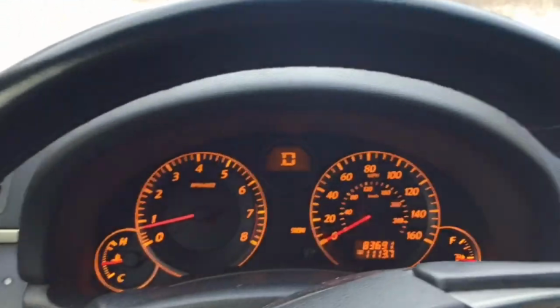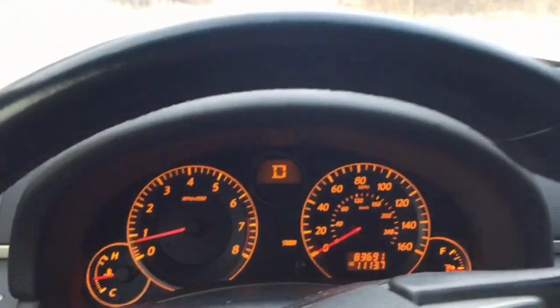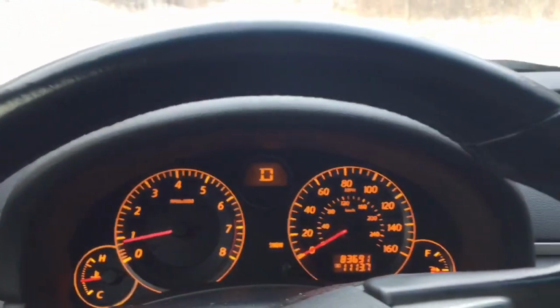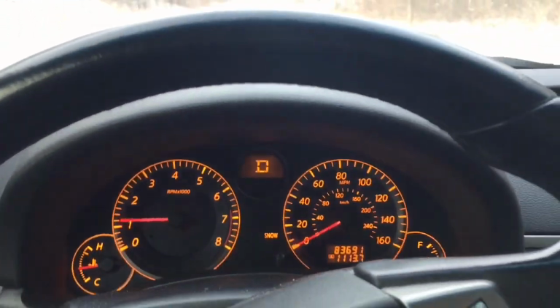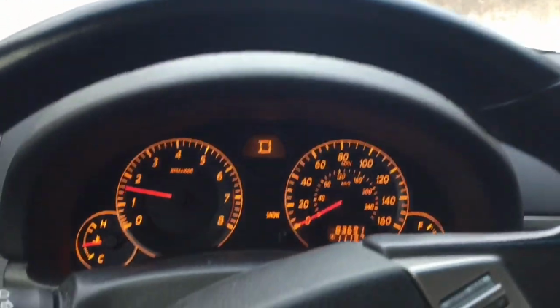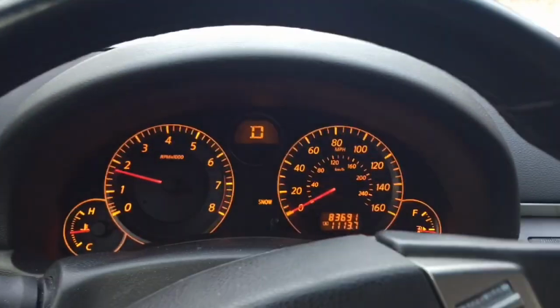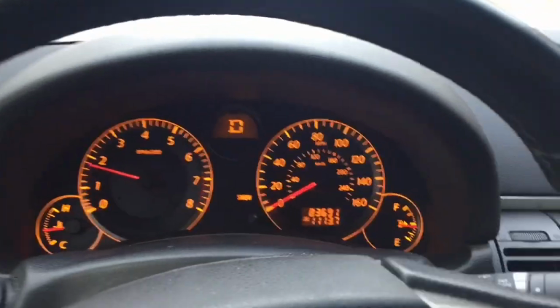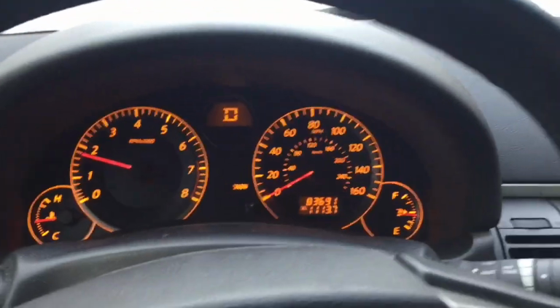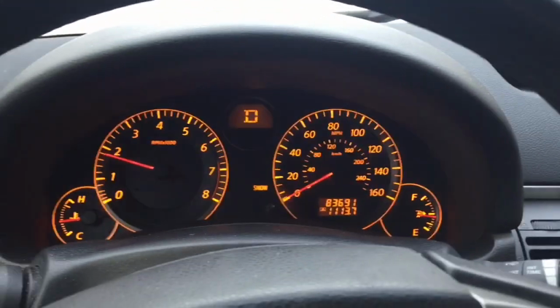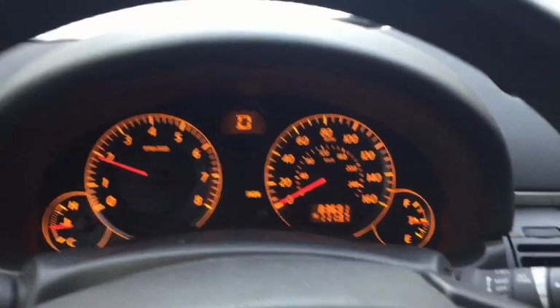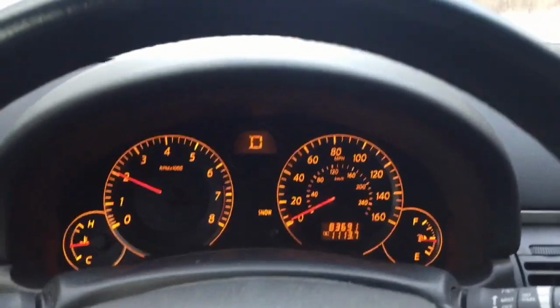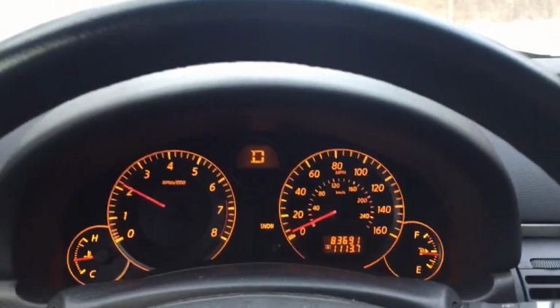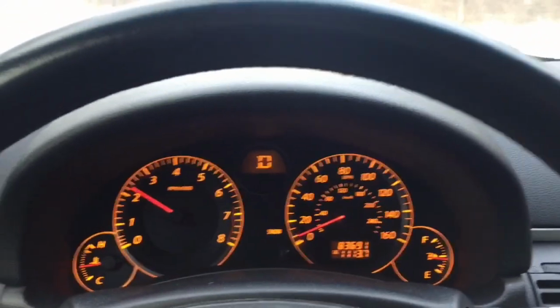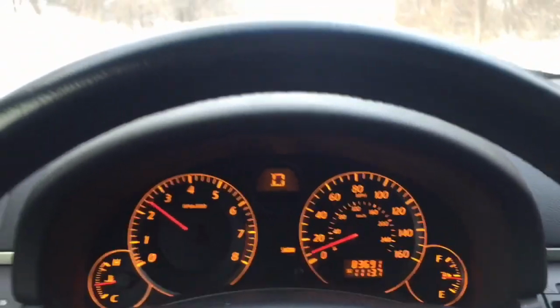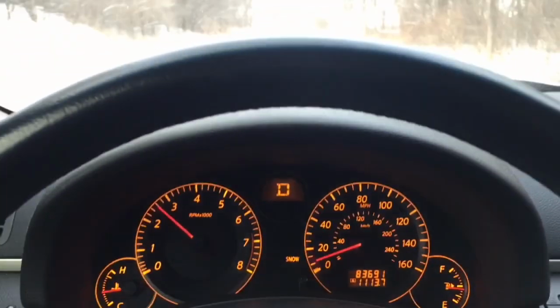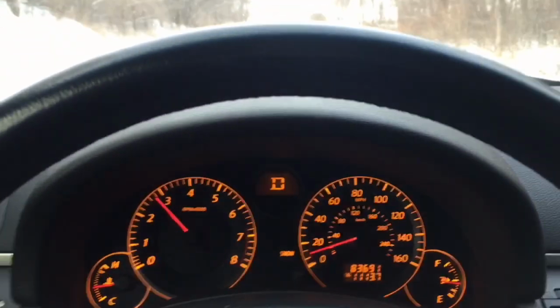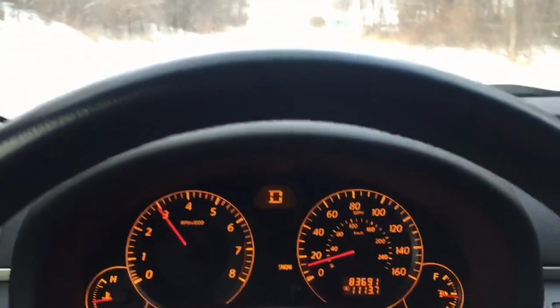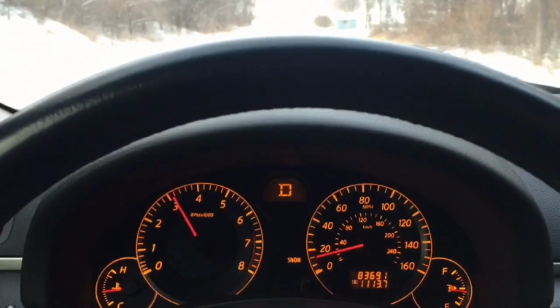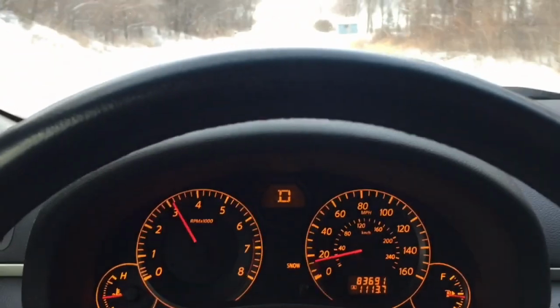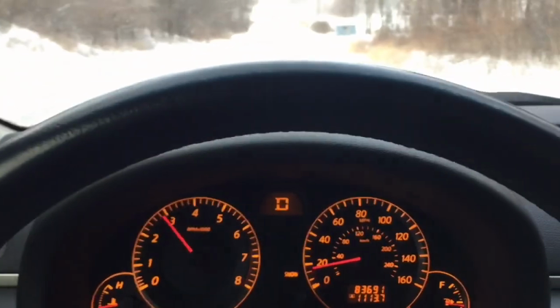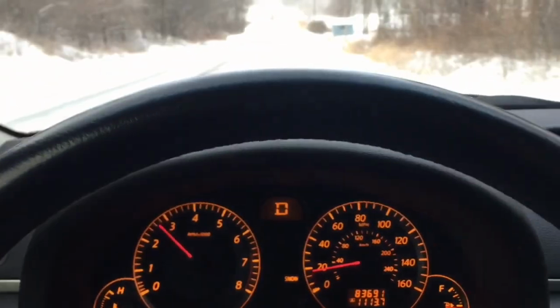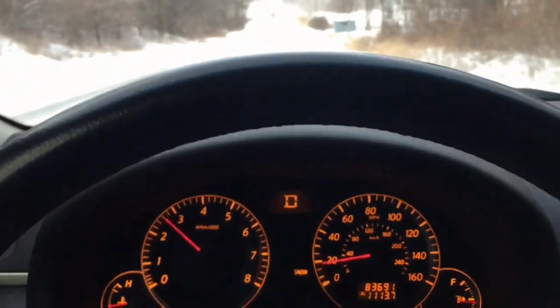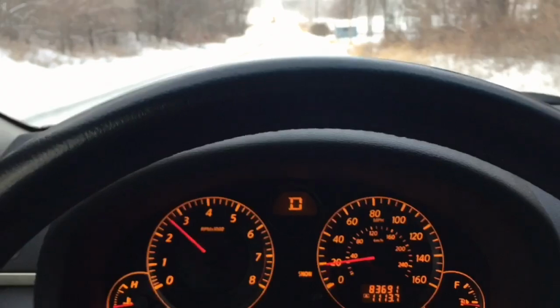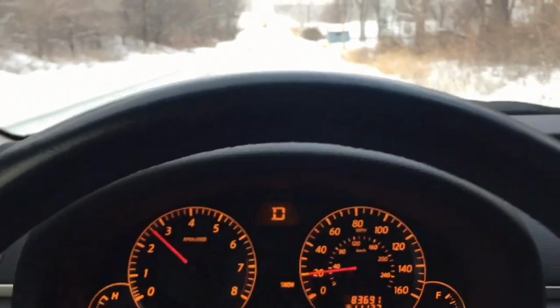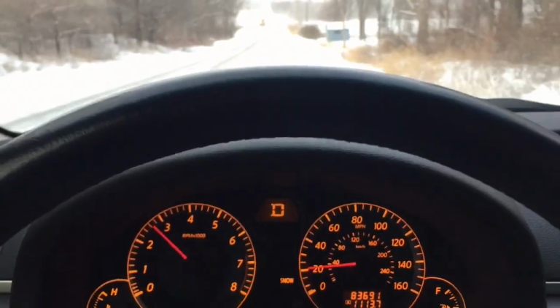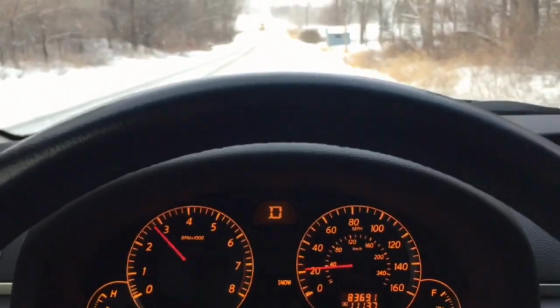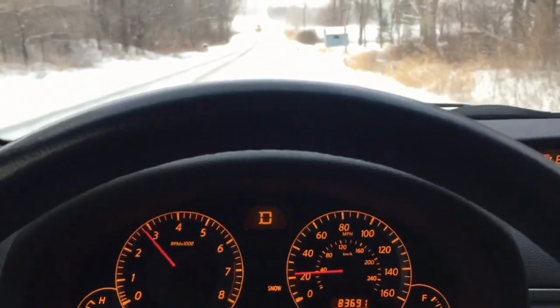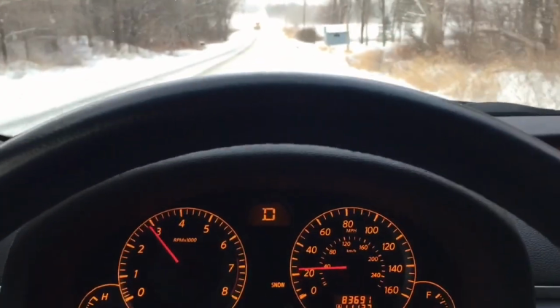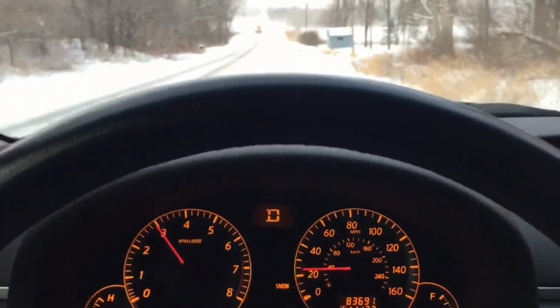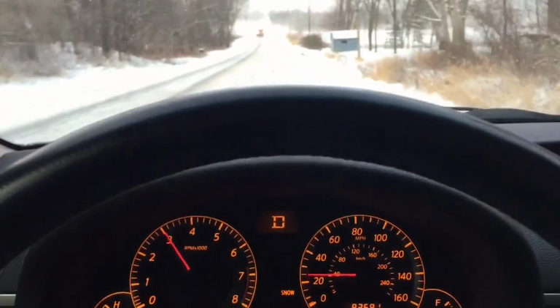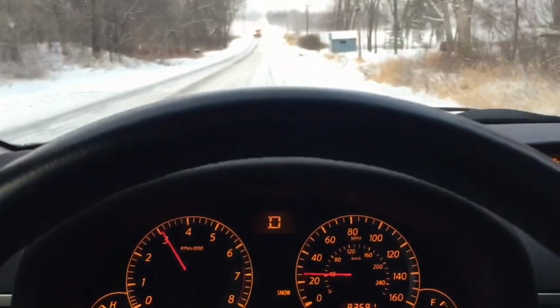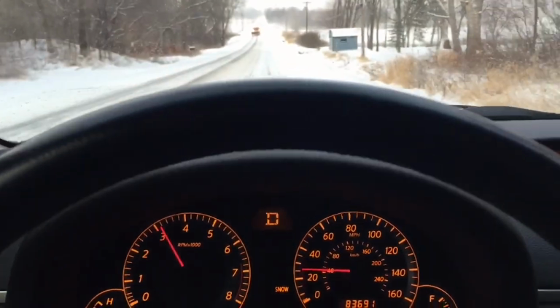So that took a long time, but now we will compare that to the 1995 Acura Legend.